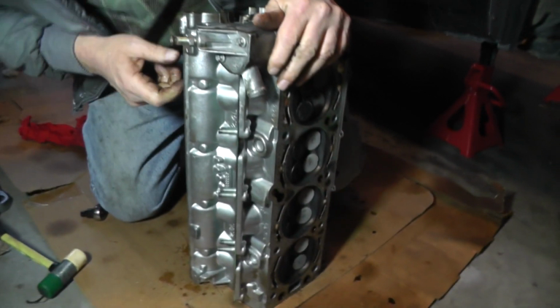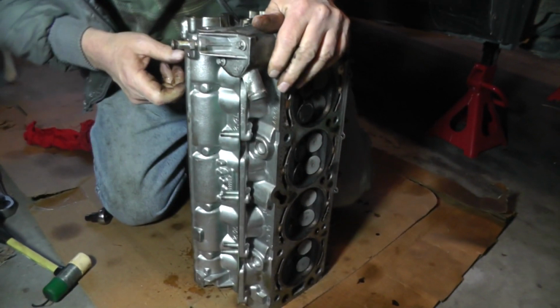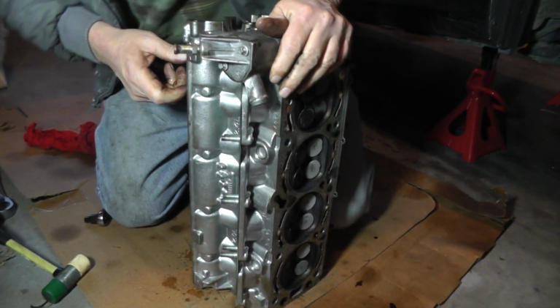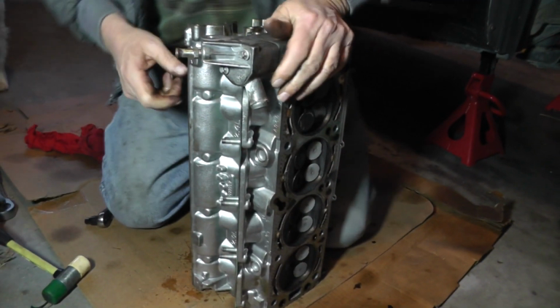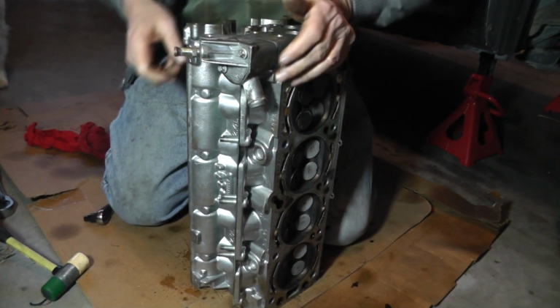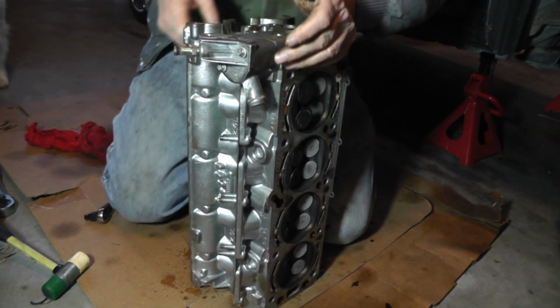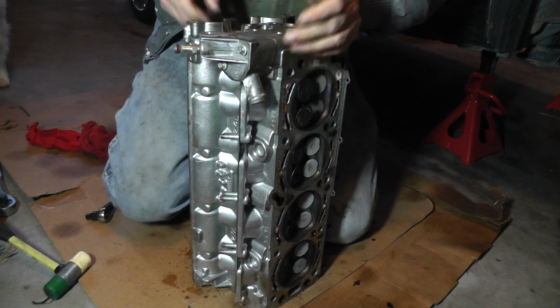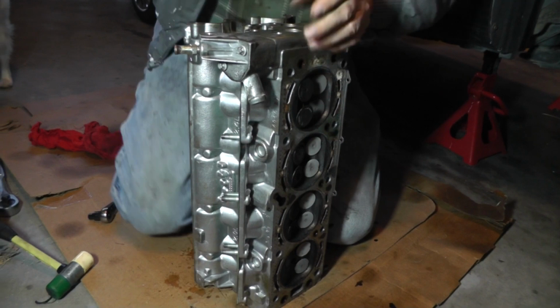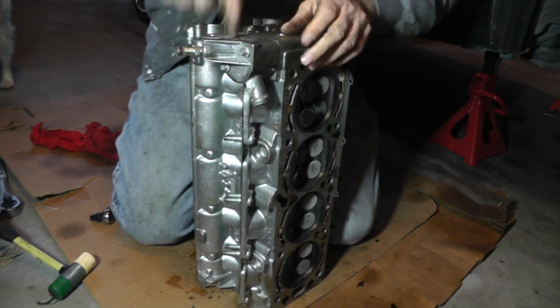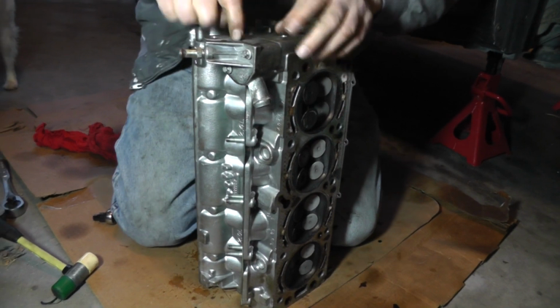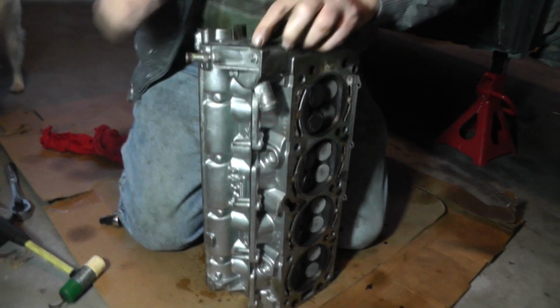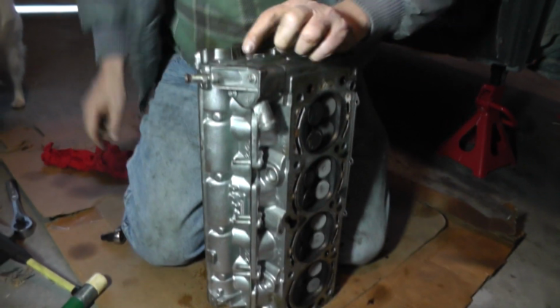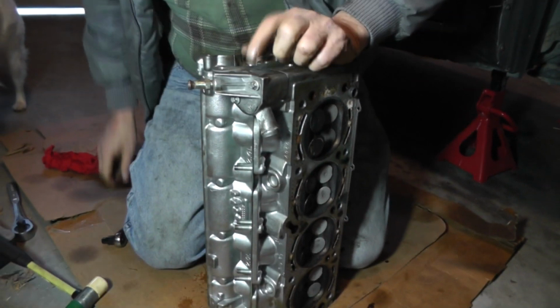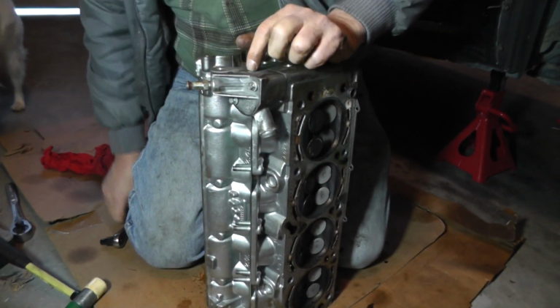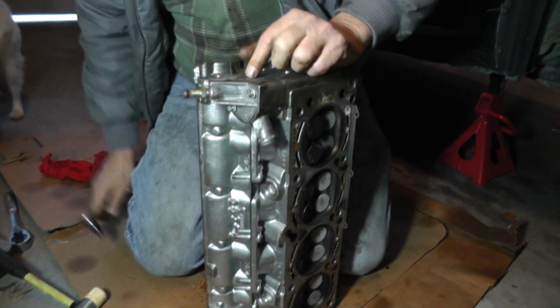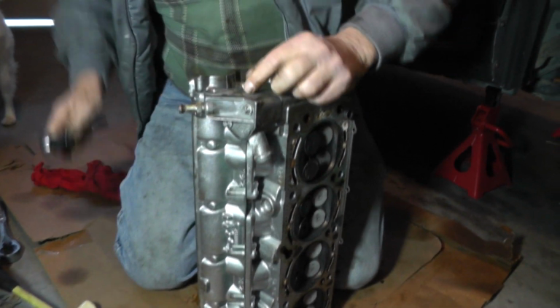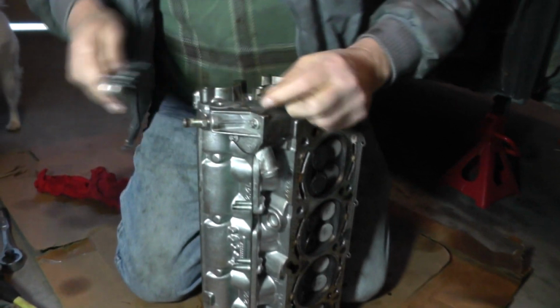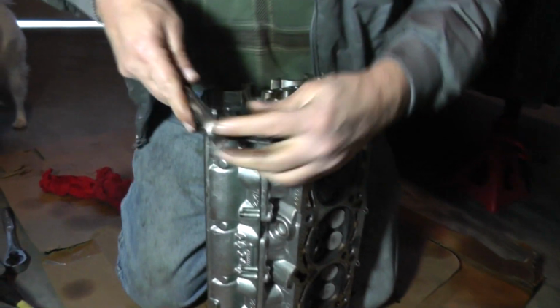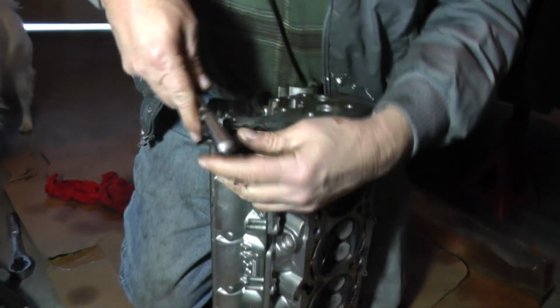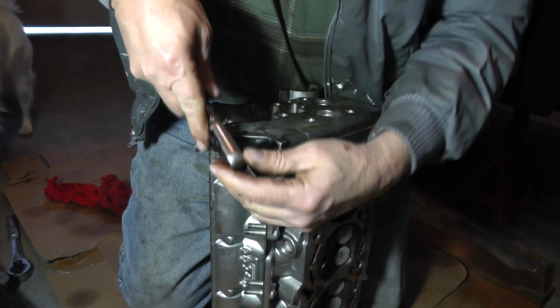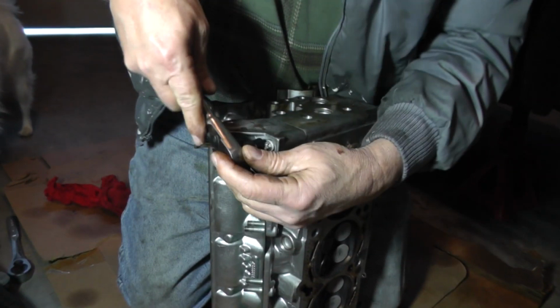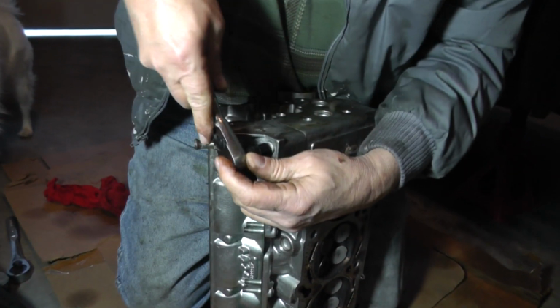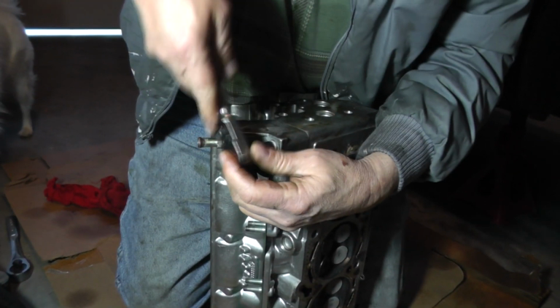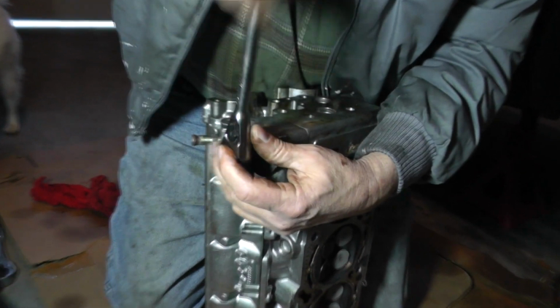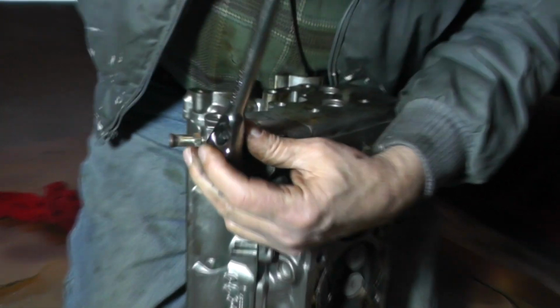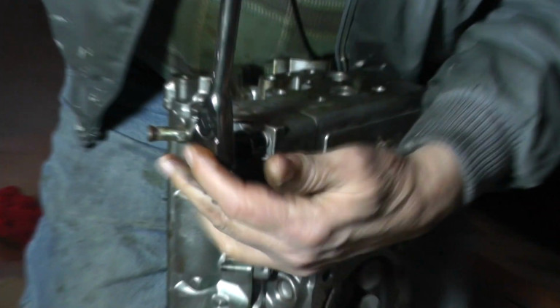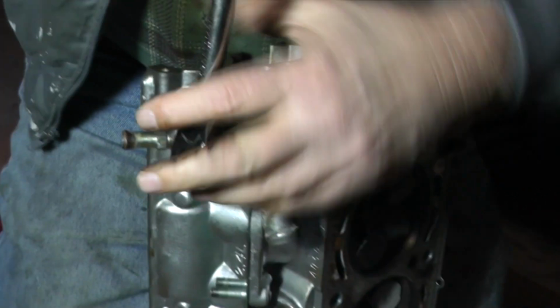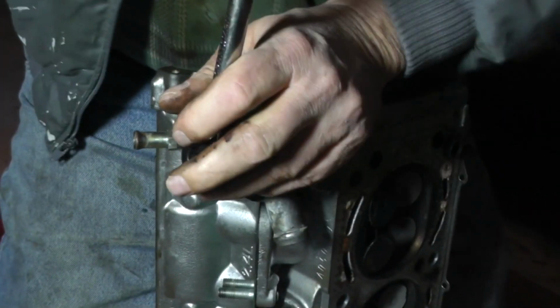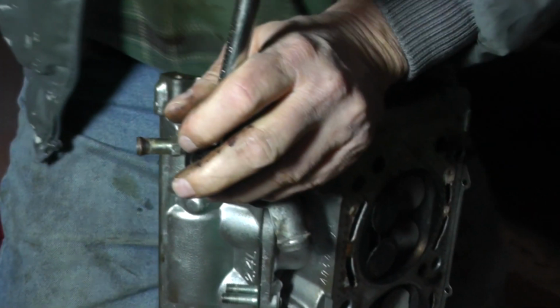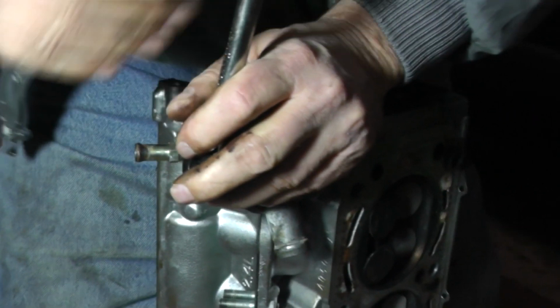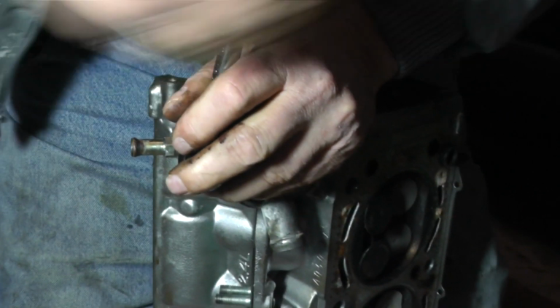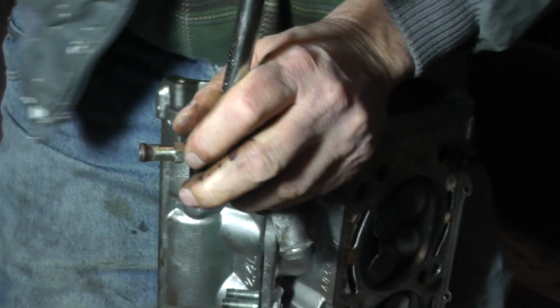Next thing I'm going to remove is this coolant assembly housing here. This again is E10.